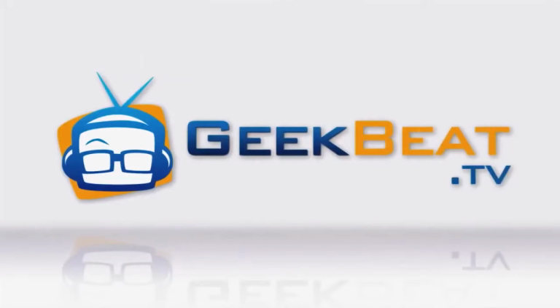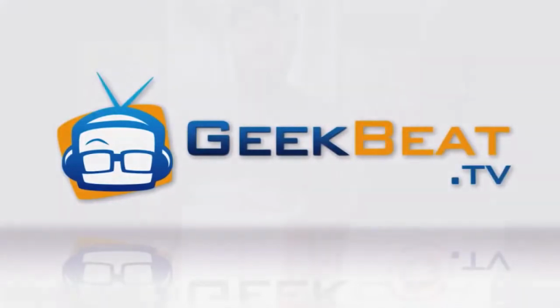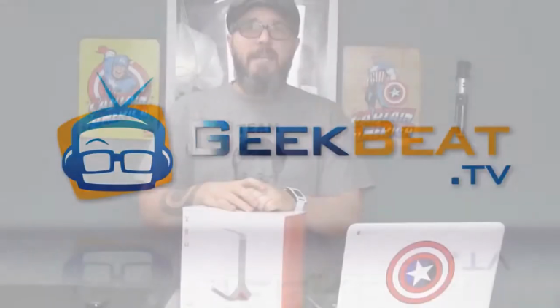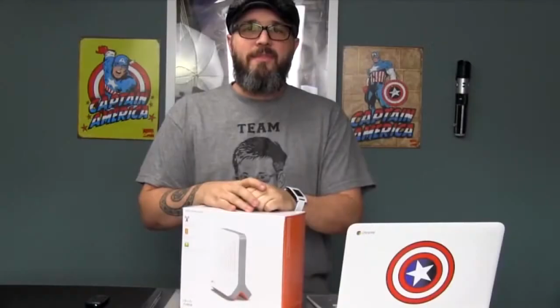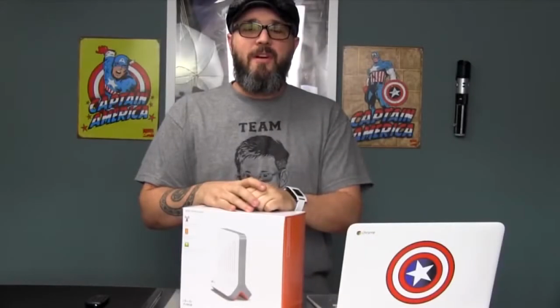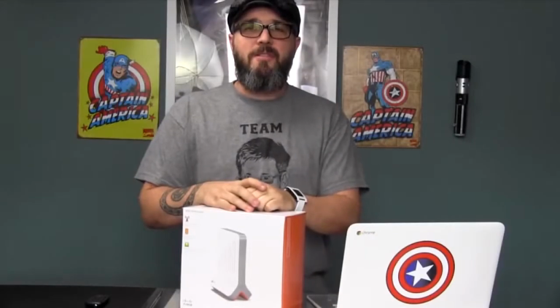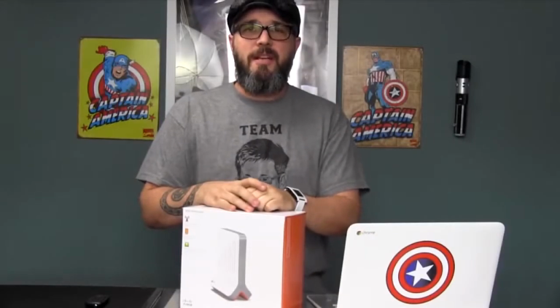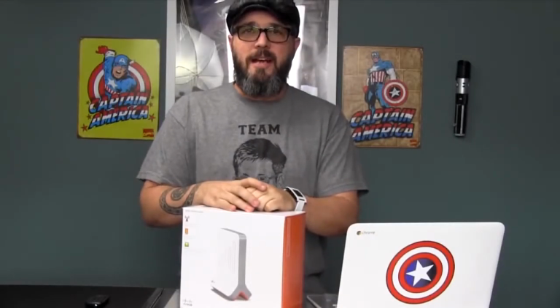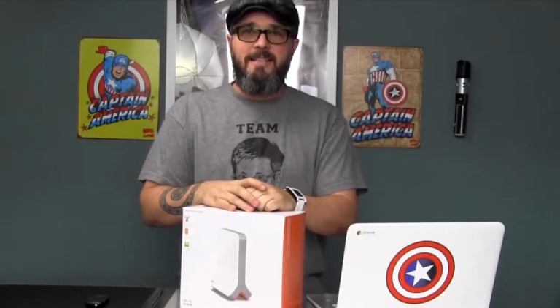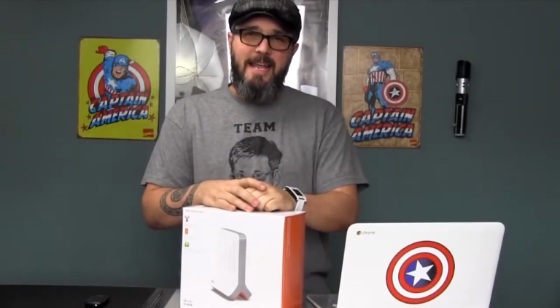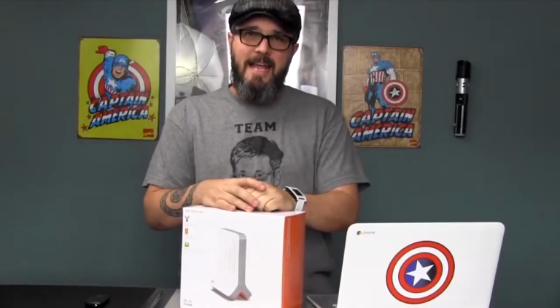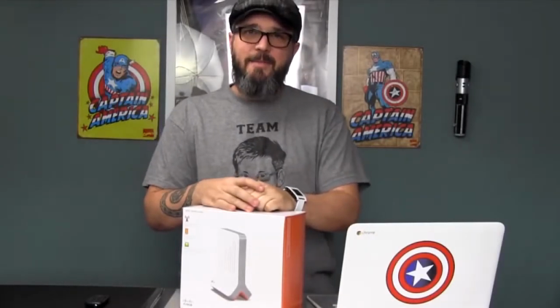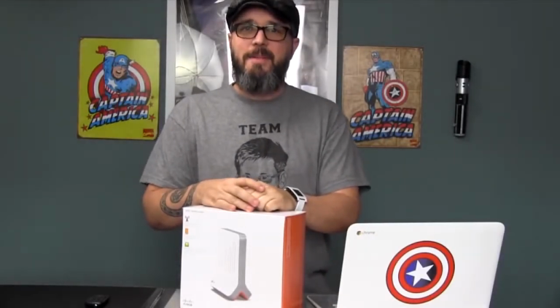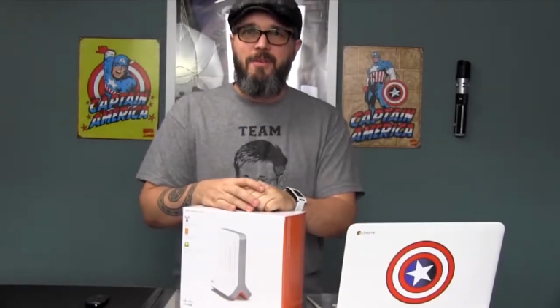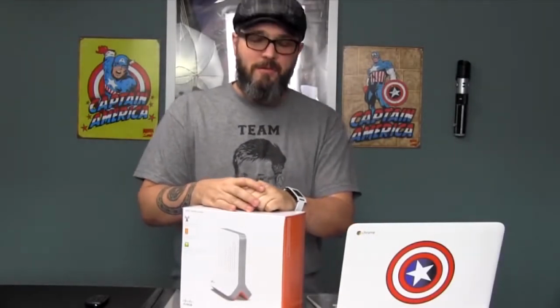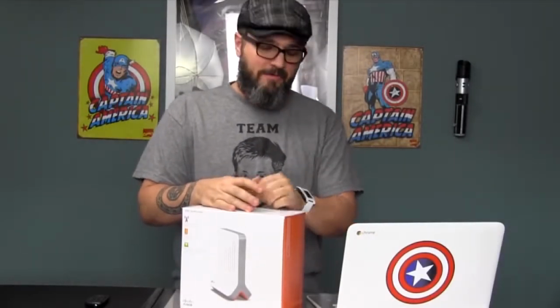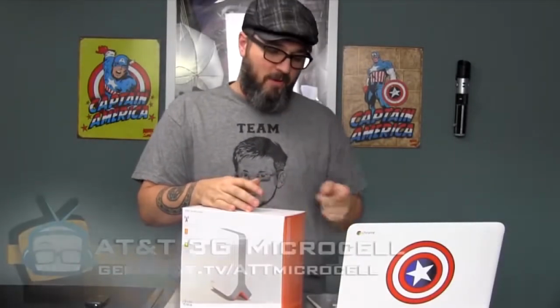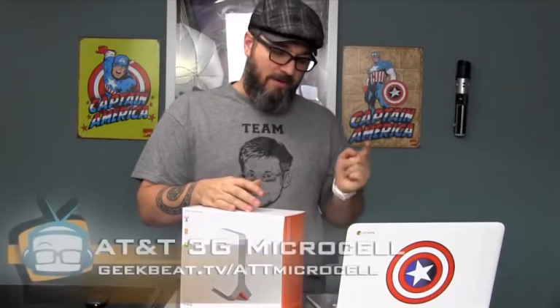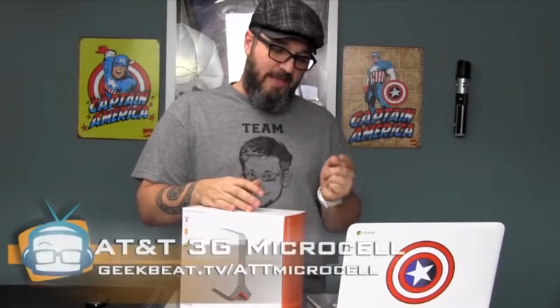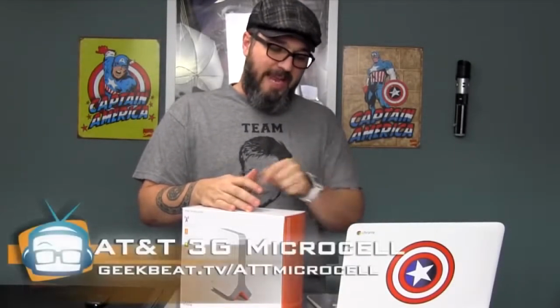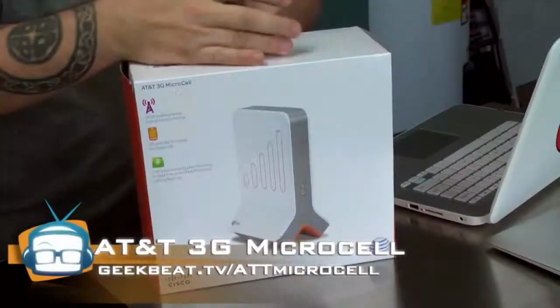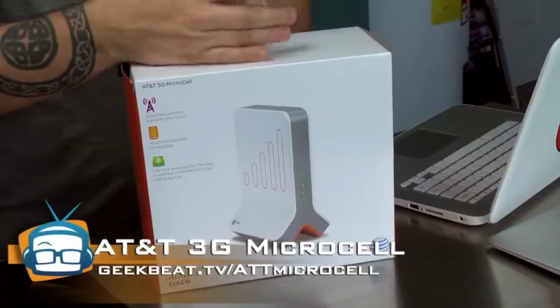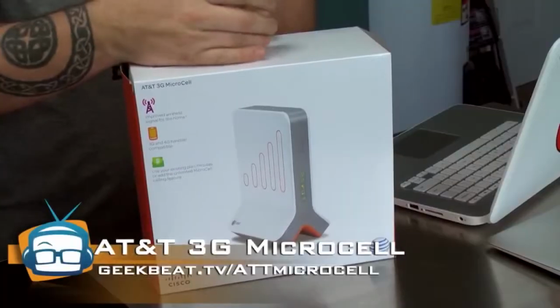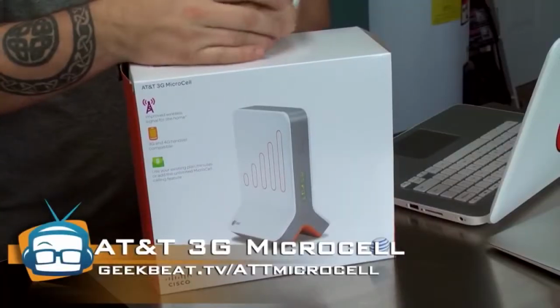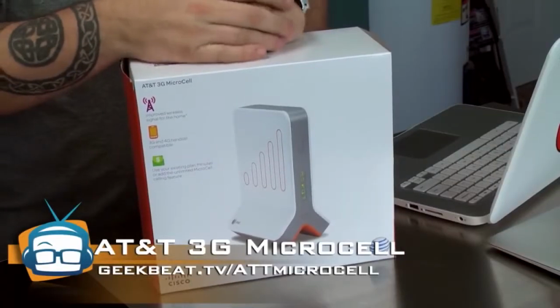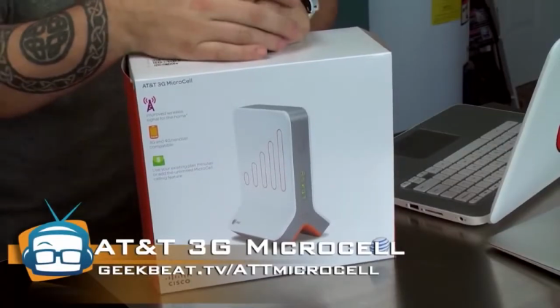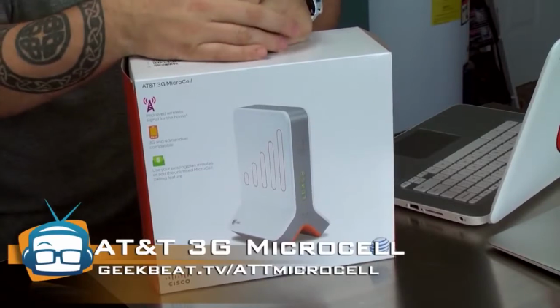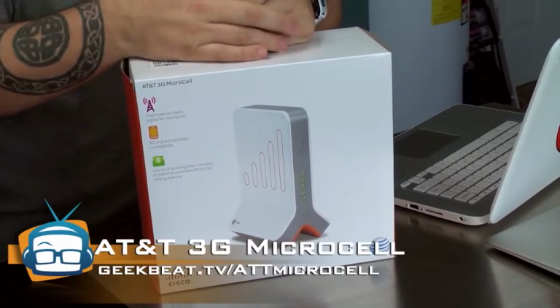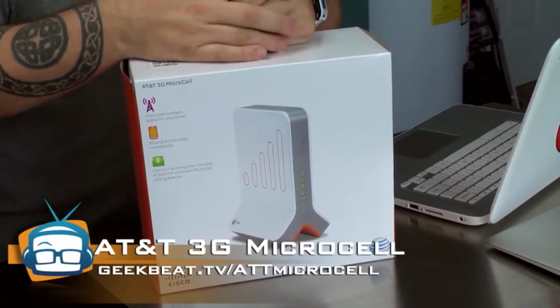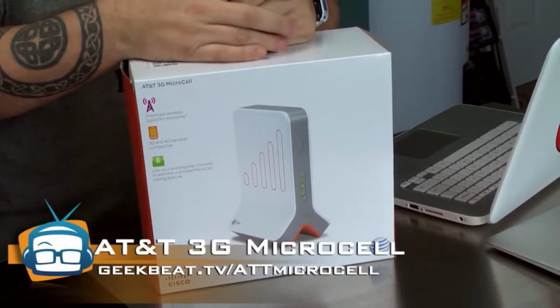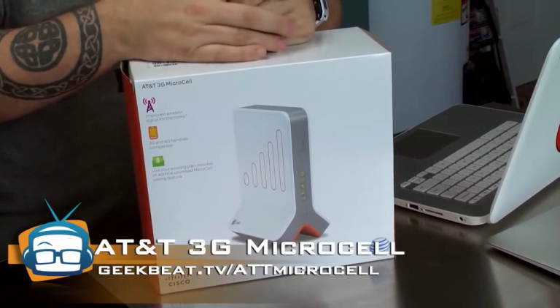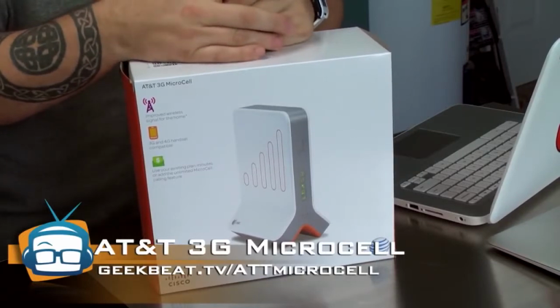Hello, David Foster here, and today I am going to be doing a review of the AT&T 3G Microcell.